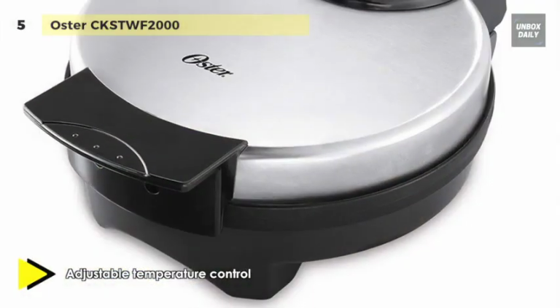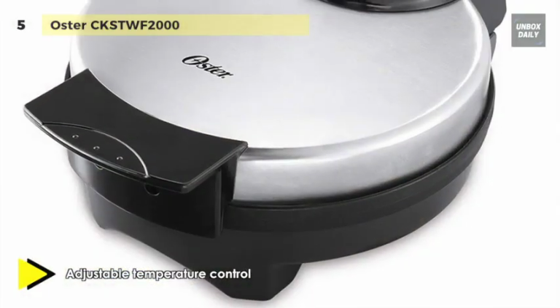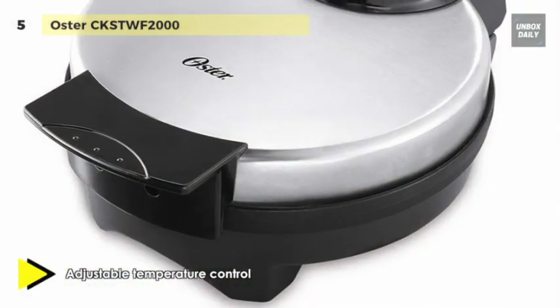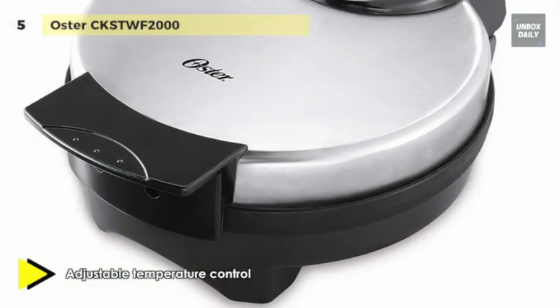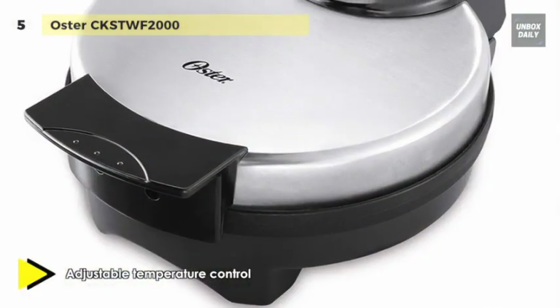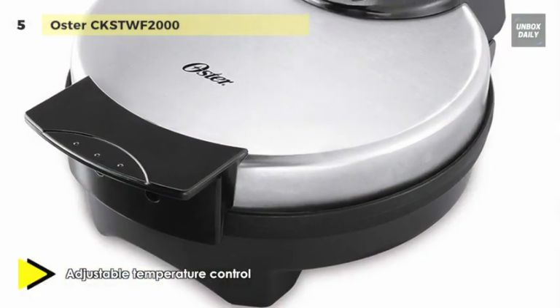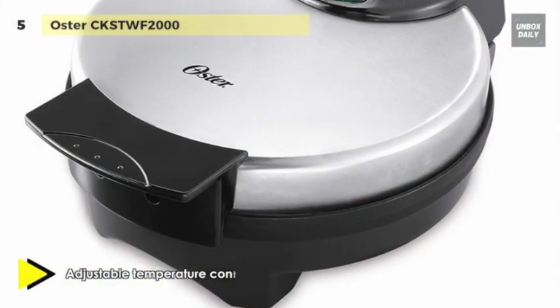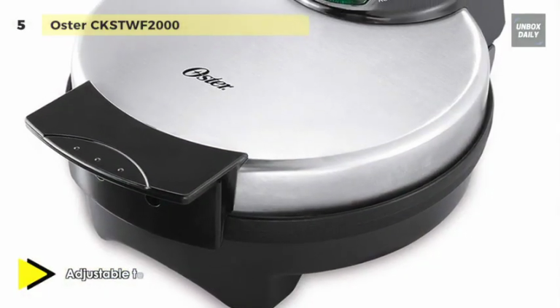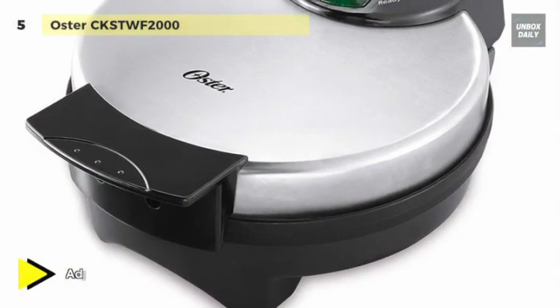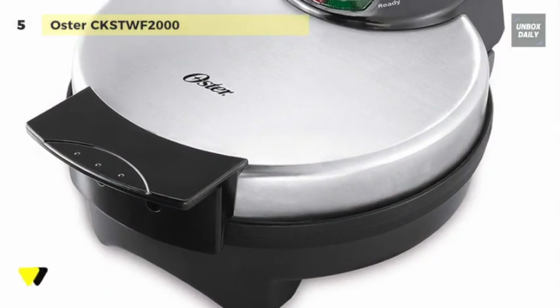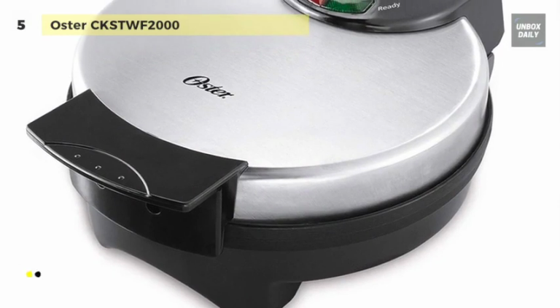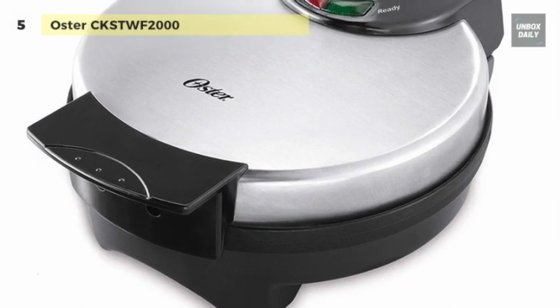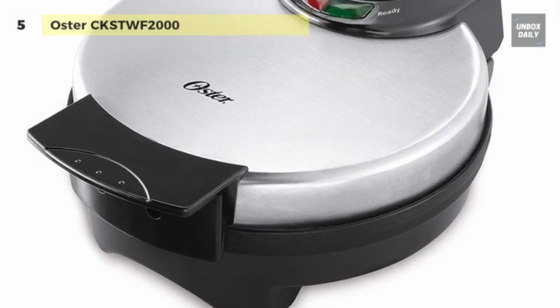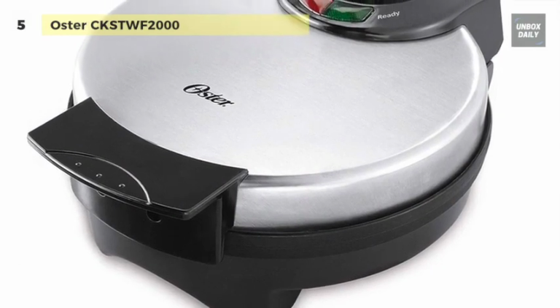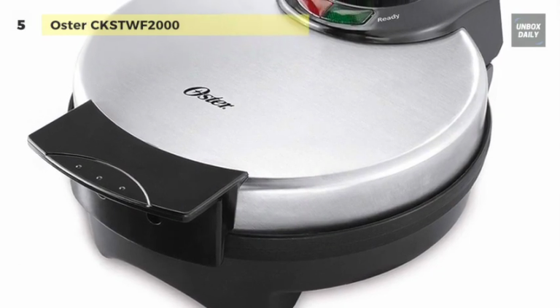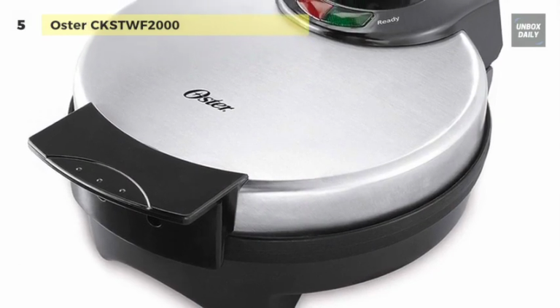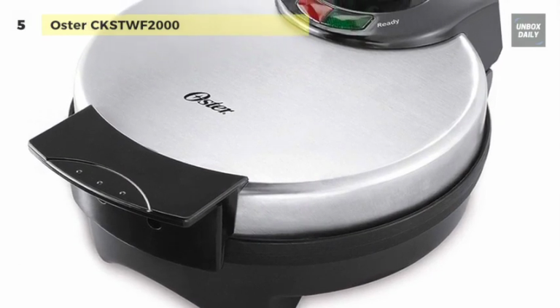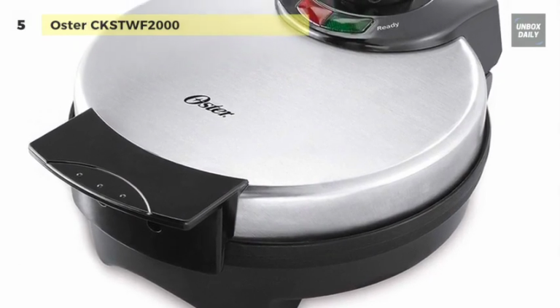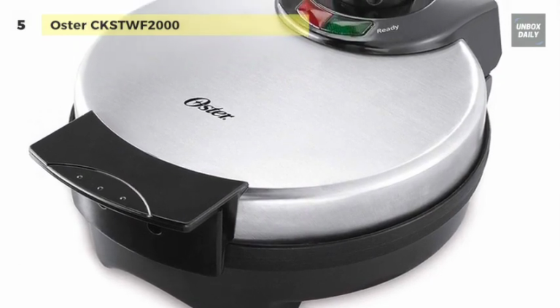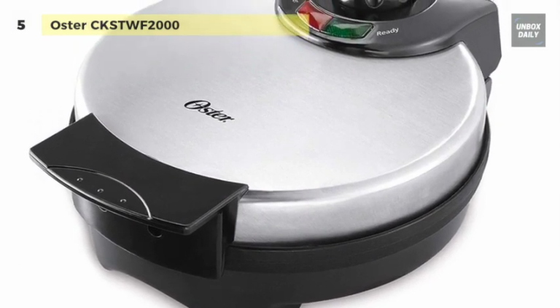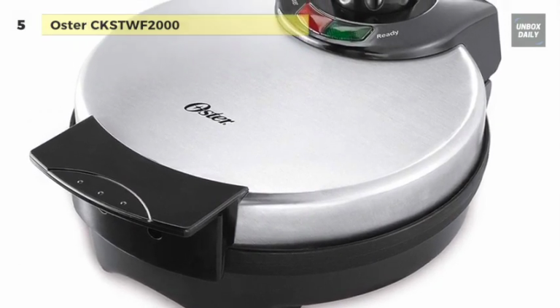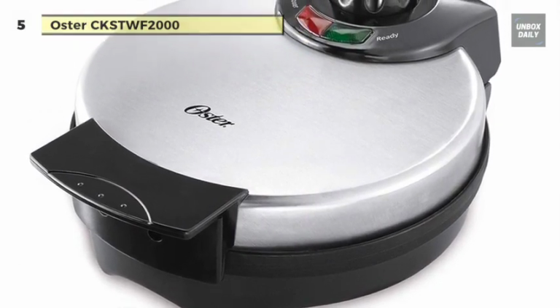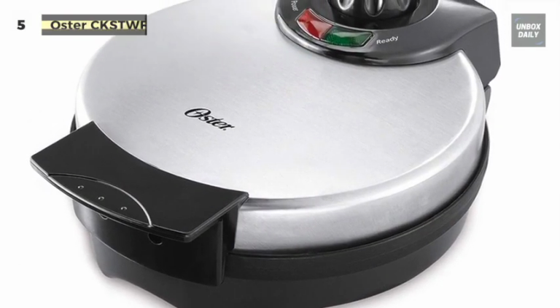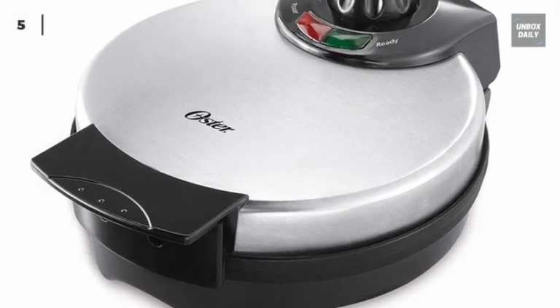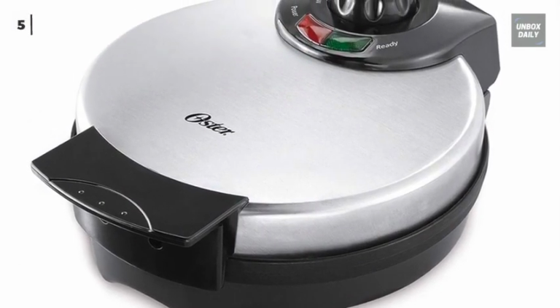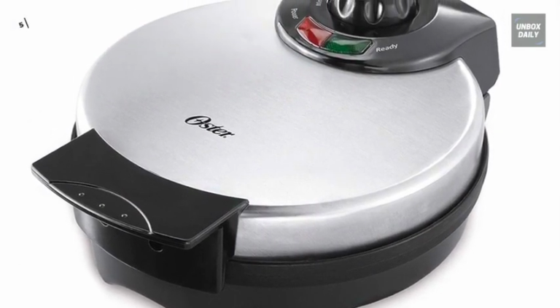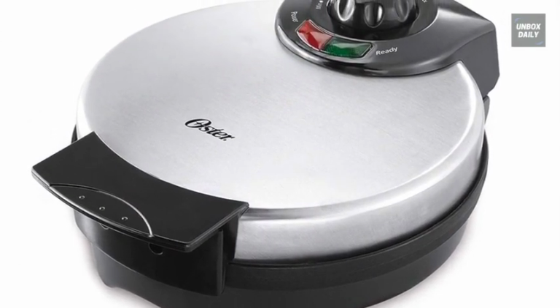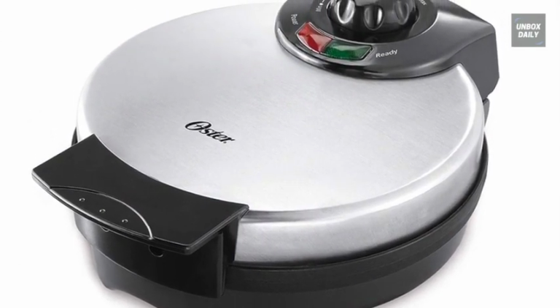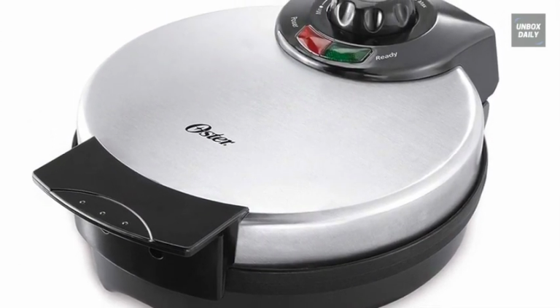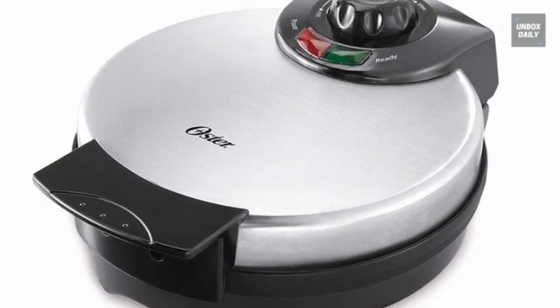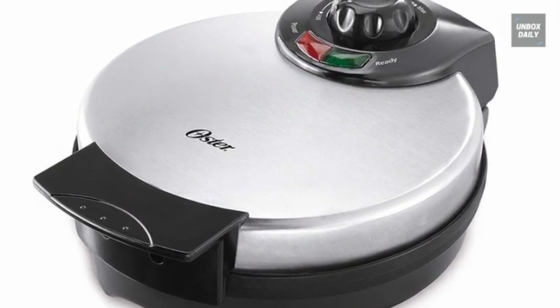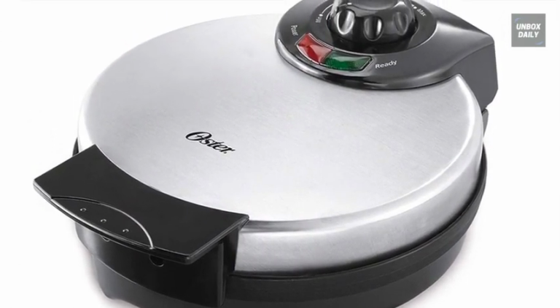It has a stainless steel housing that makes this Belgian-style waffle maker extra durable.